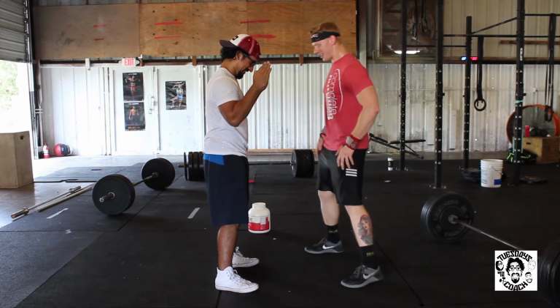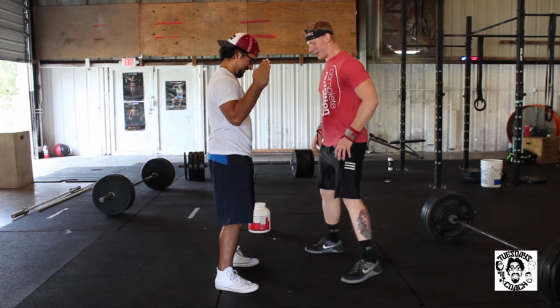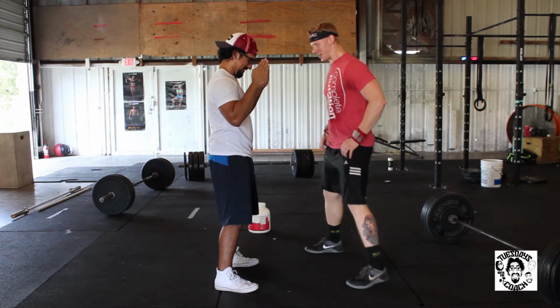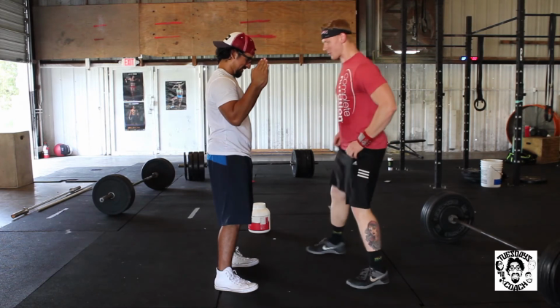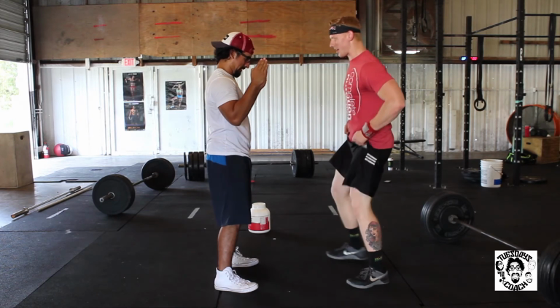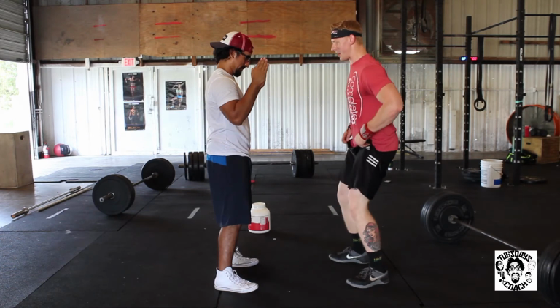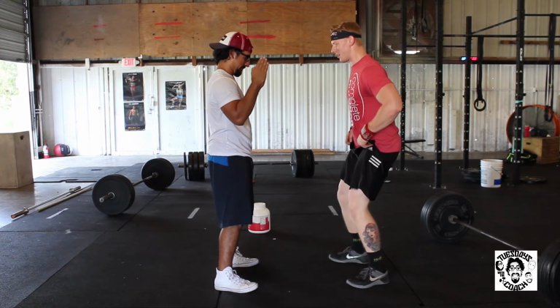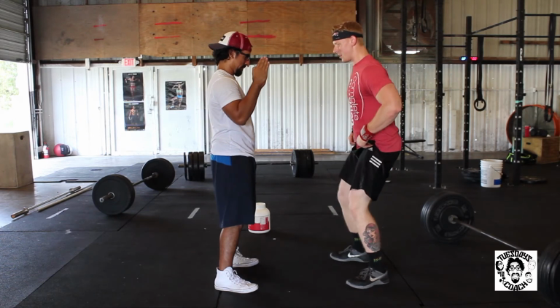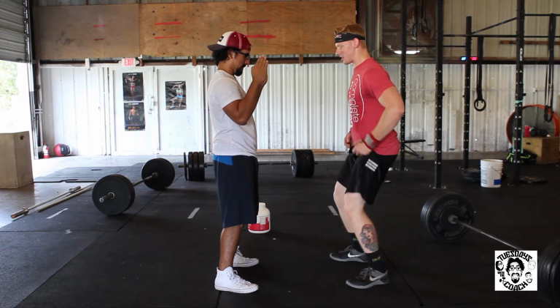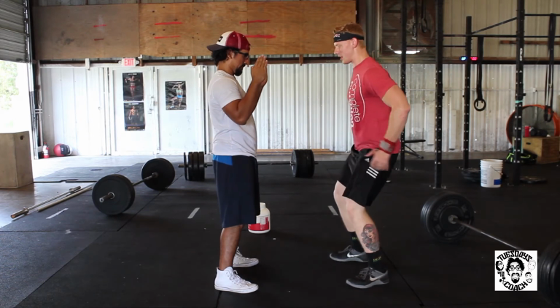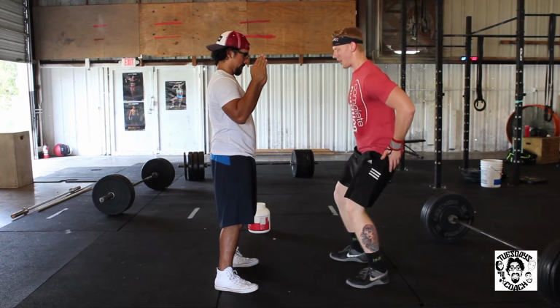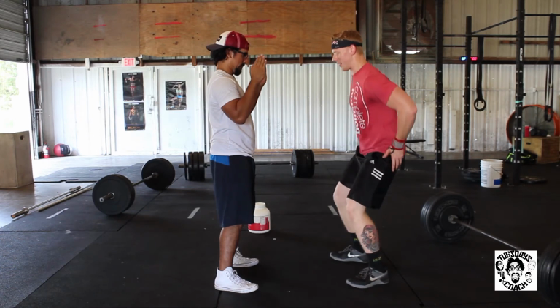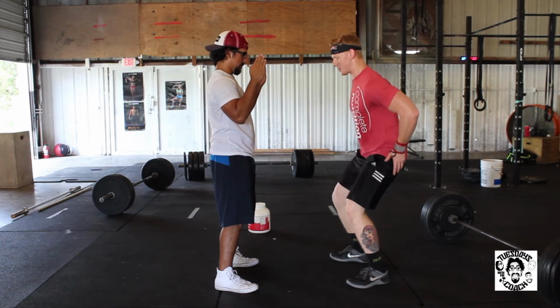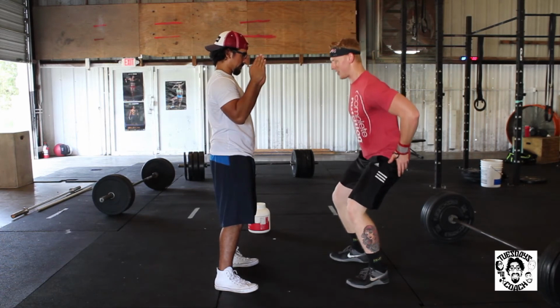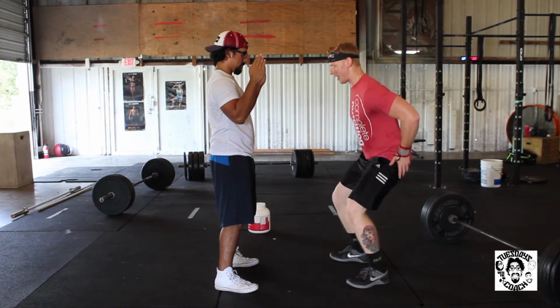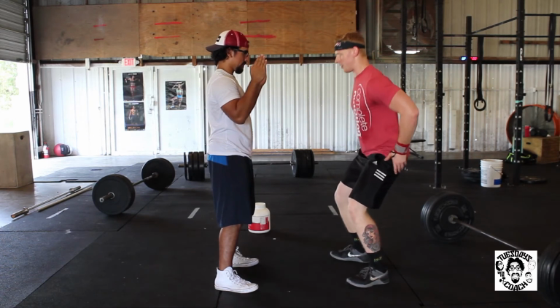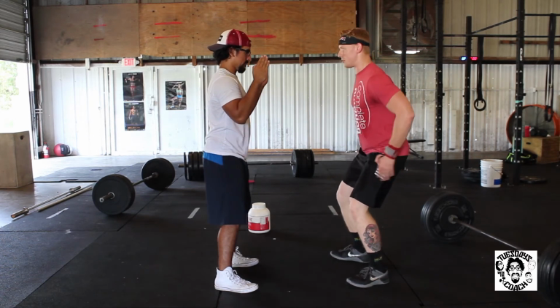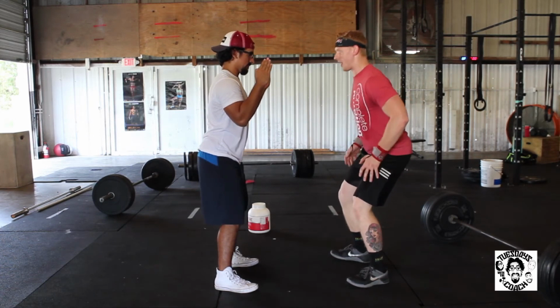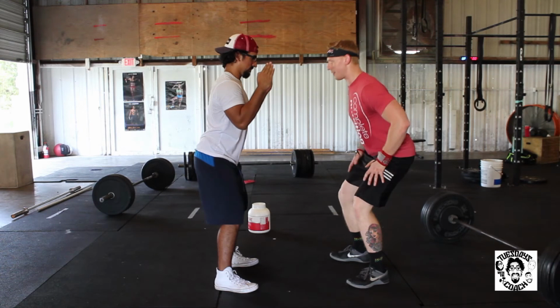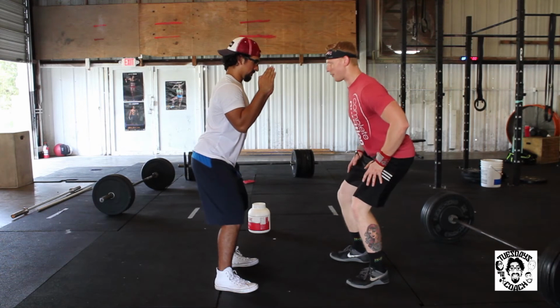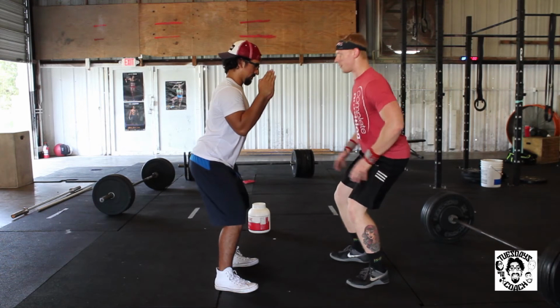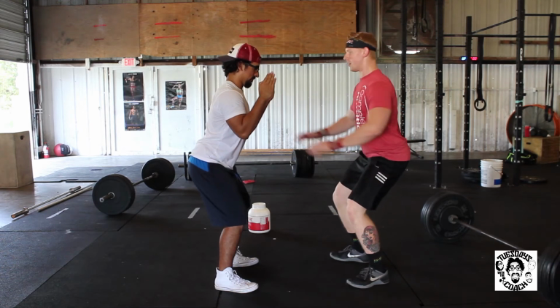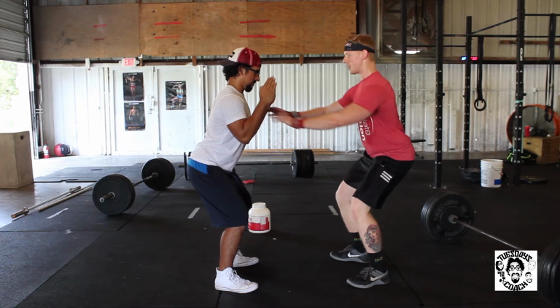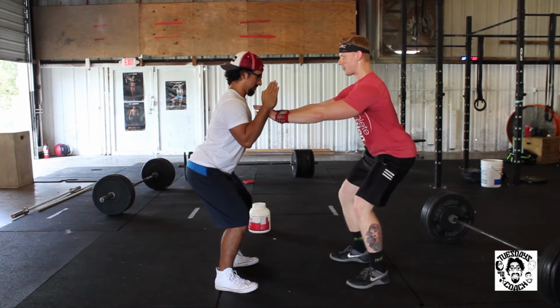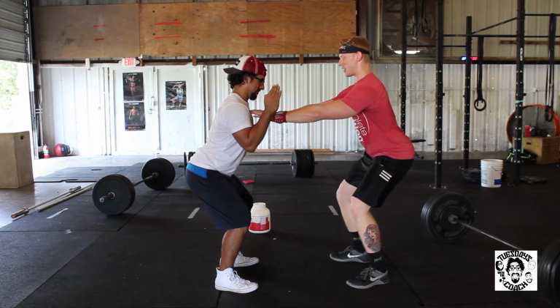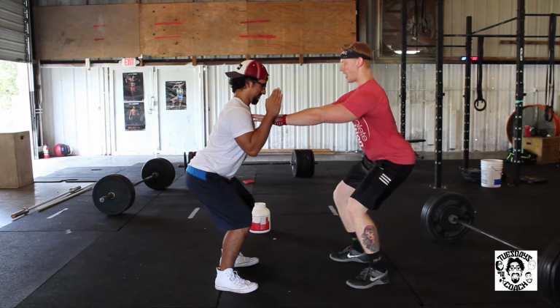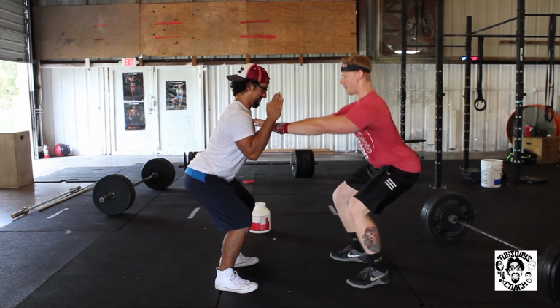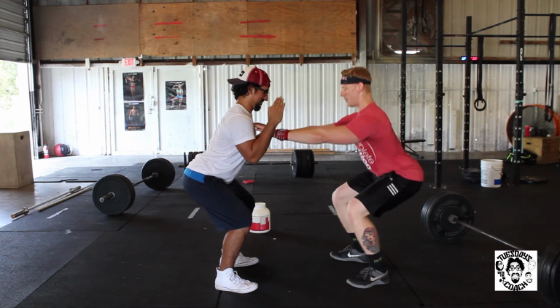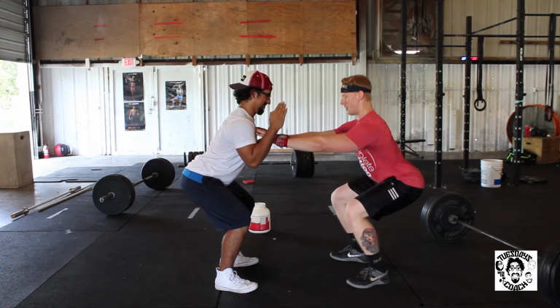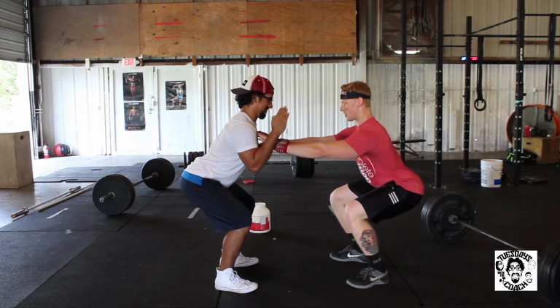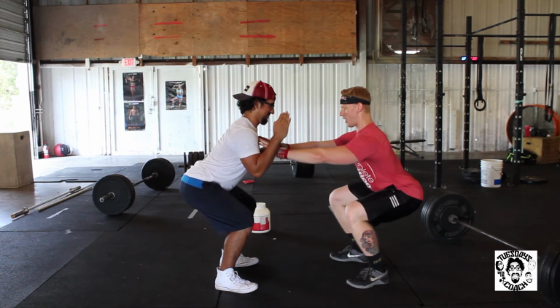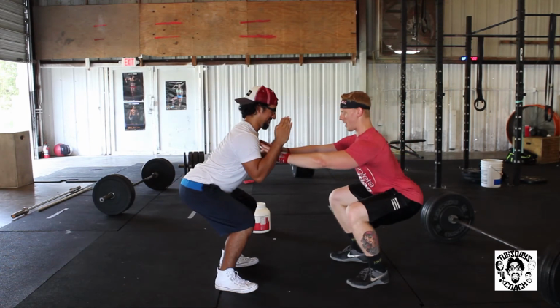Alright, tighten your abs. Hands up in front of you — imagine you have an imaginary ball. Keep them tight. Karate chest. Put your toes out a little bit. Now you're going to squat down — like you're sitting down. Do not lean forward, keep your chest up. Squat down.